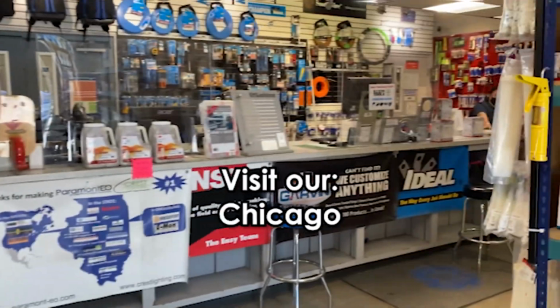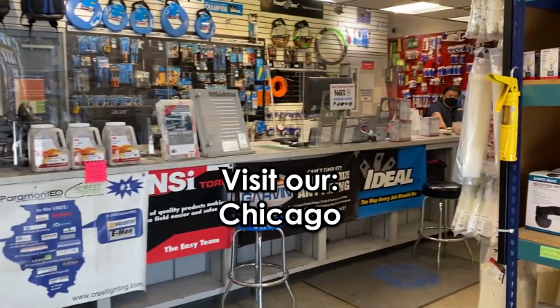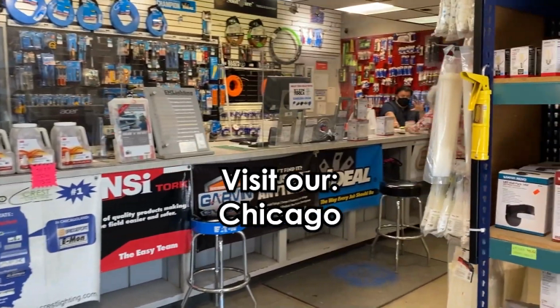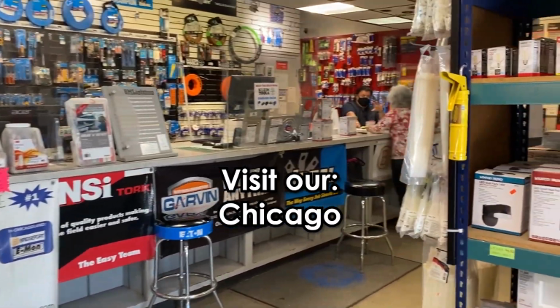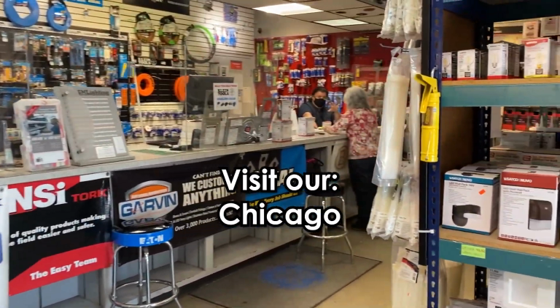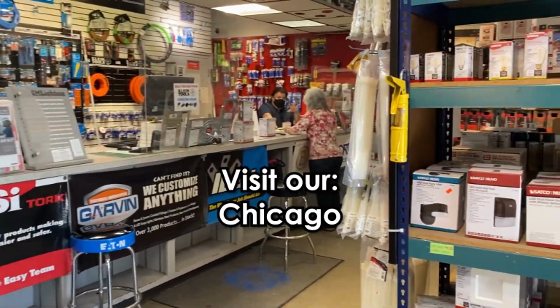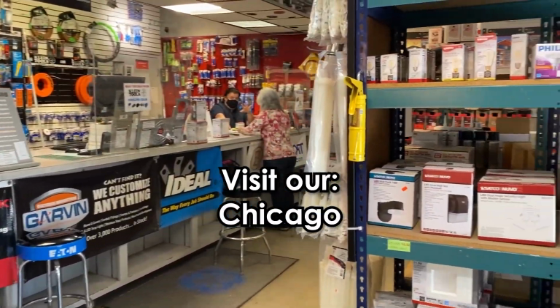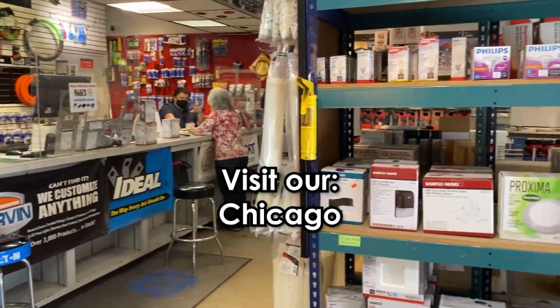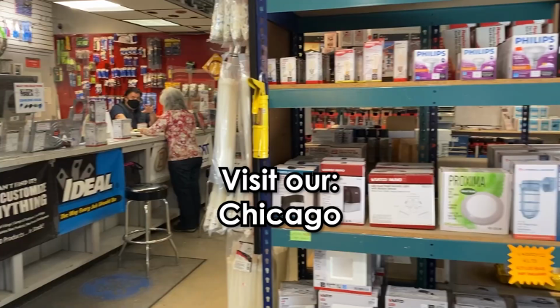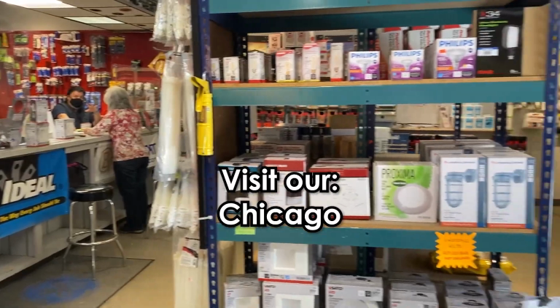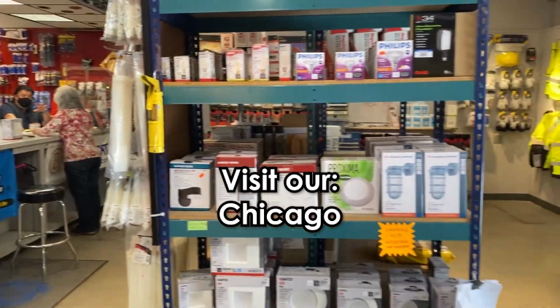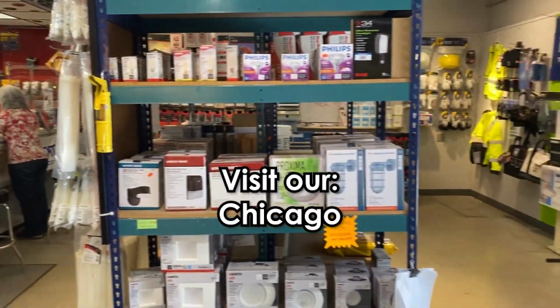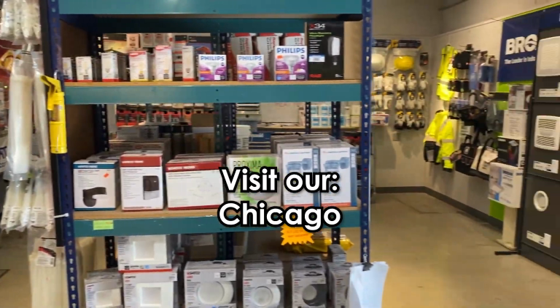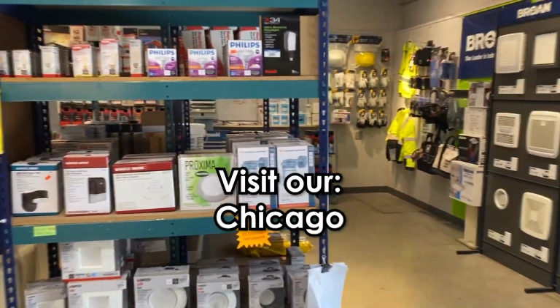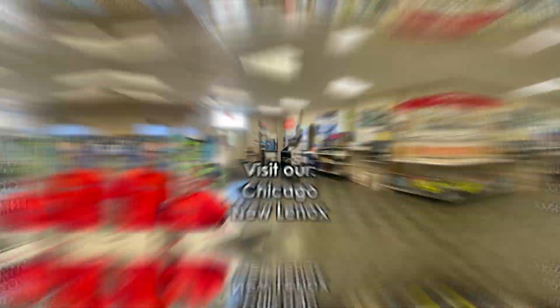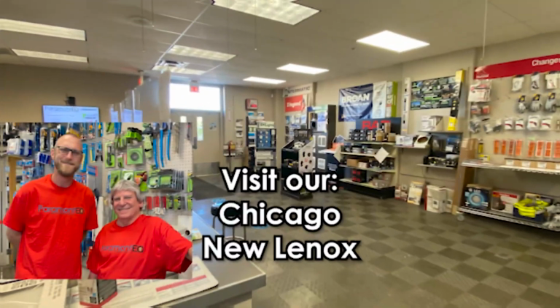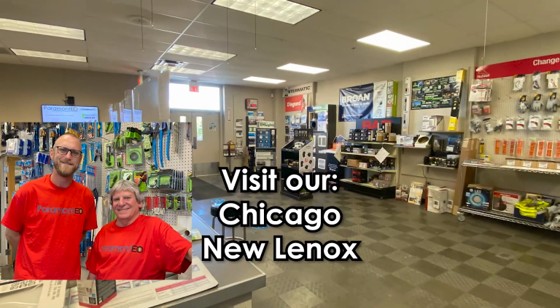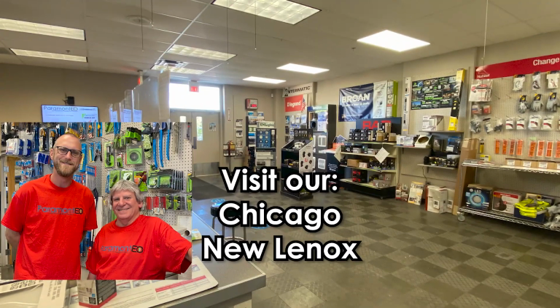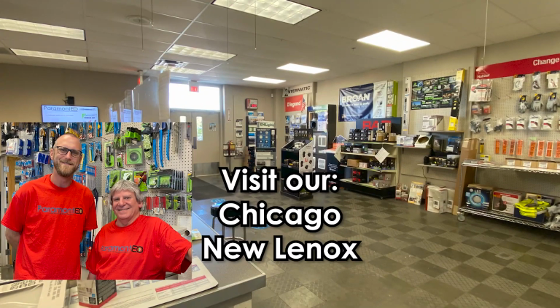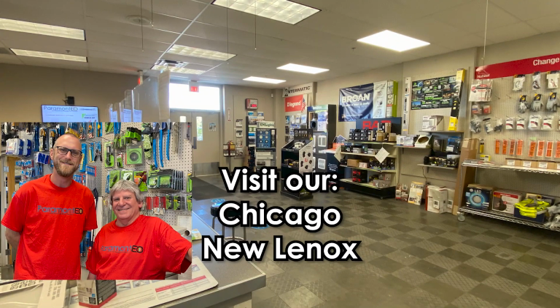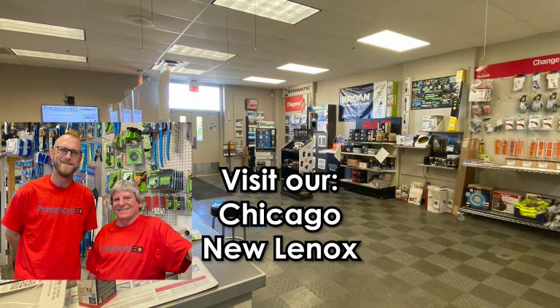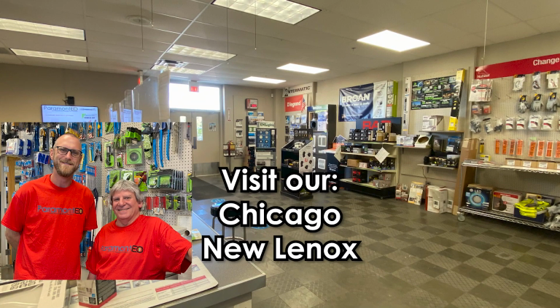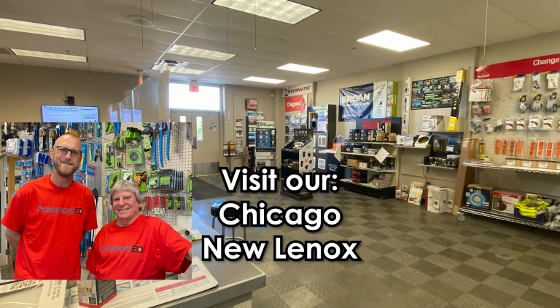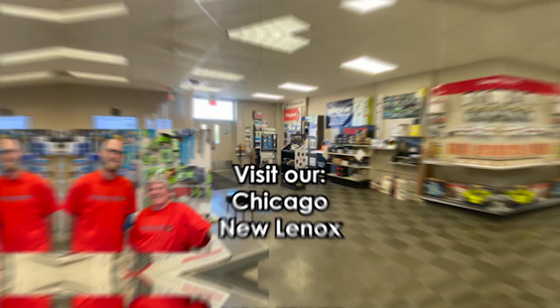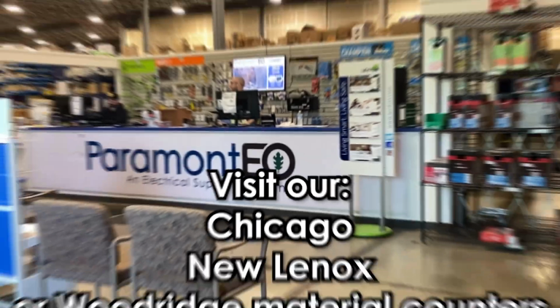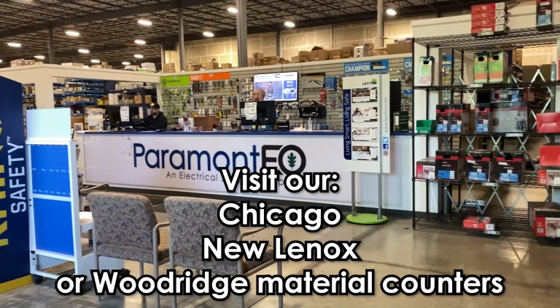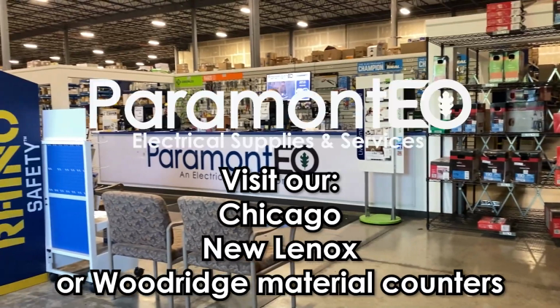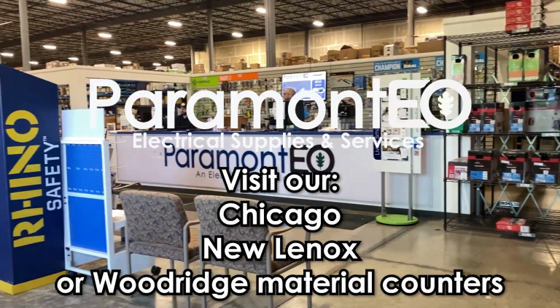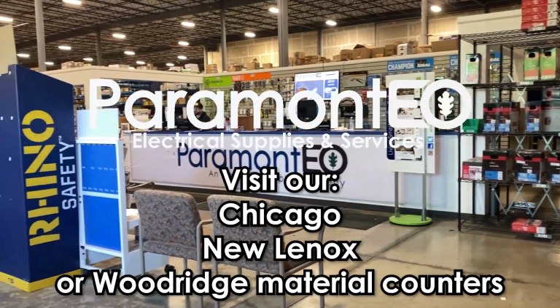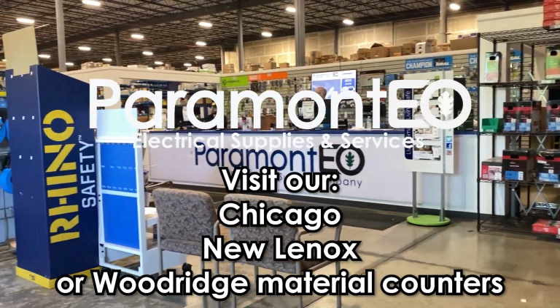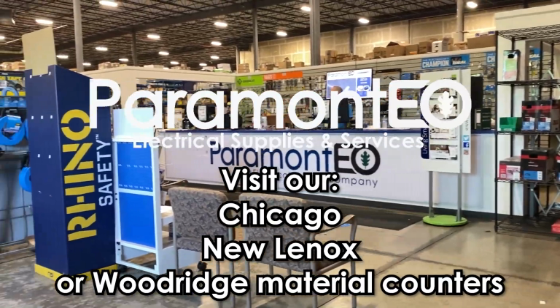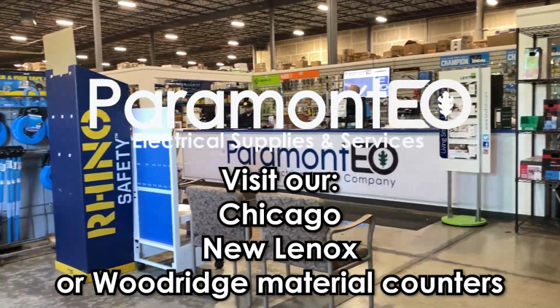Come say hi and check out our assortment of coil packs from Southwire here at Paramount EO.